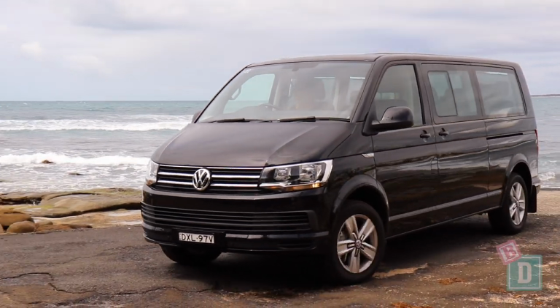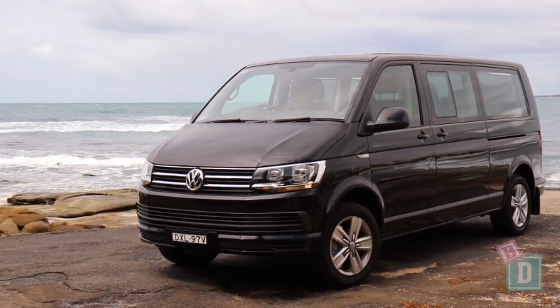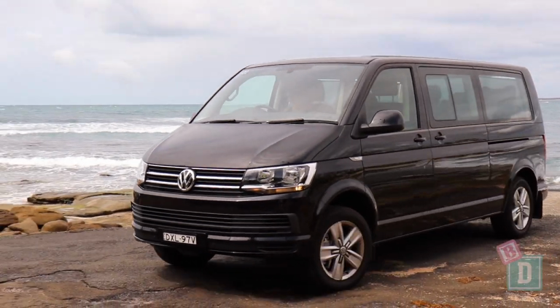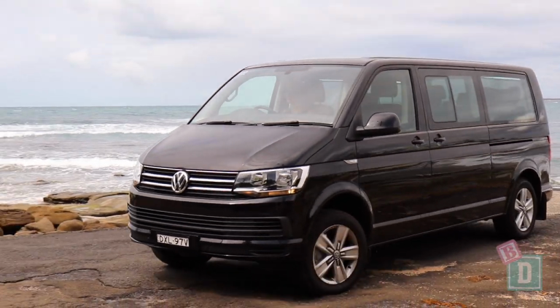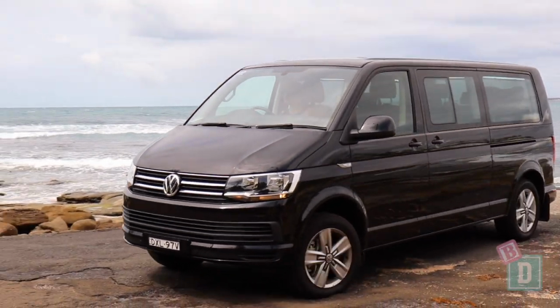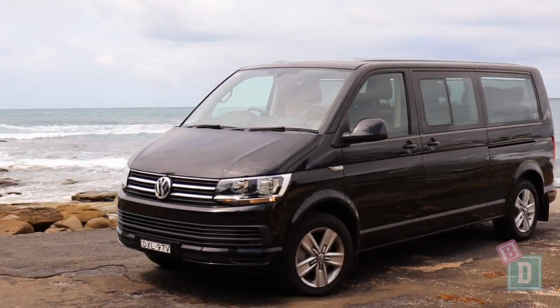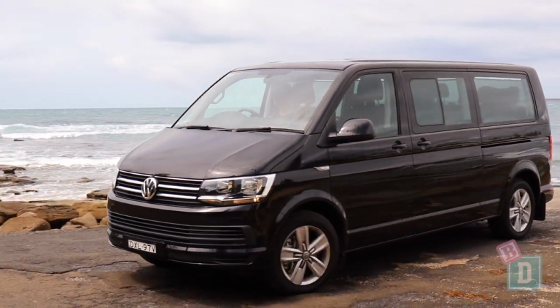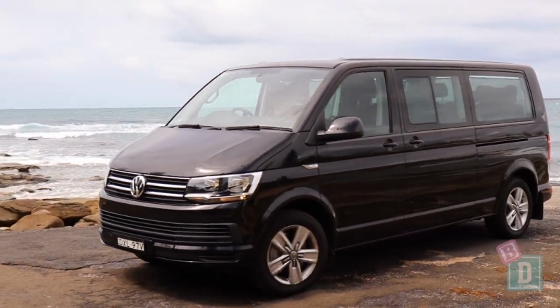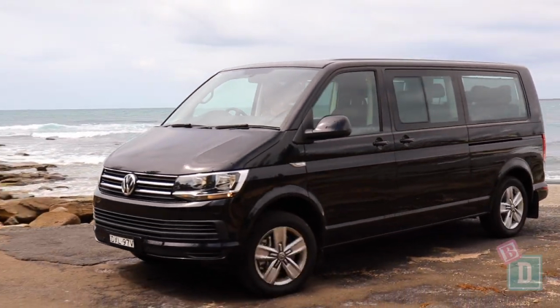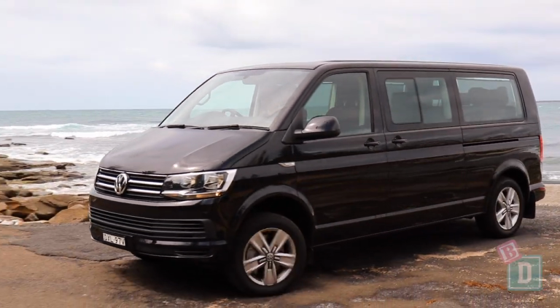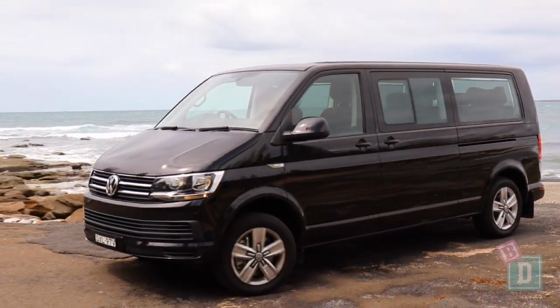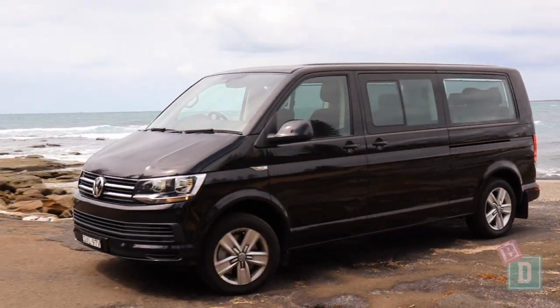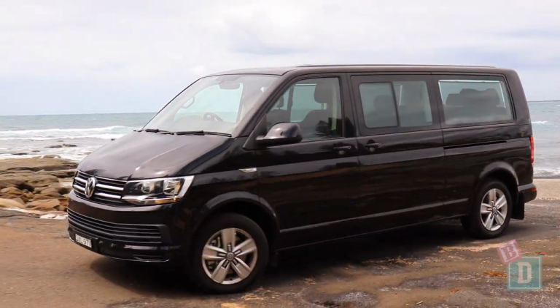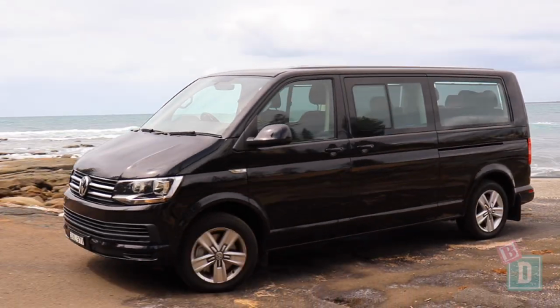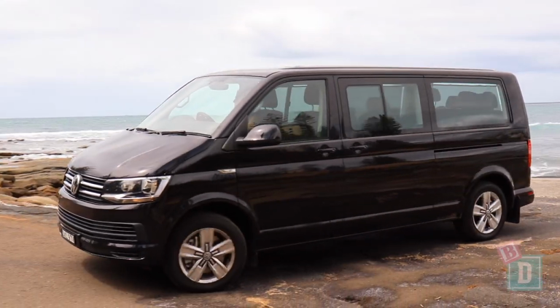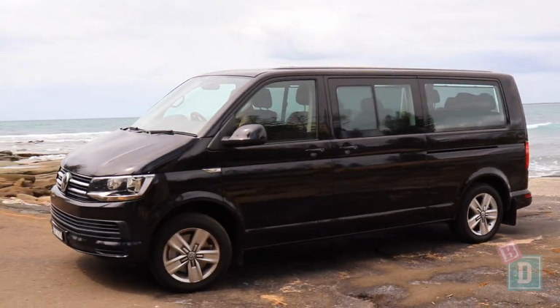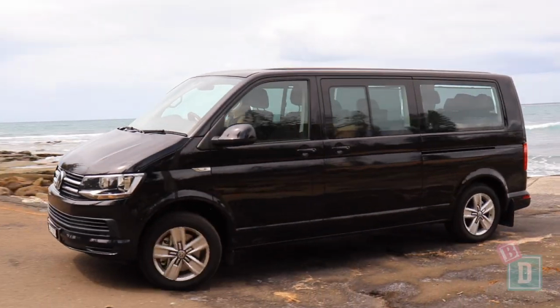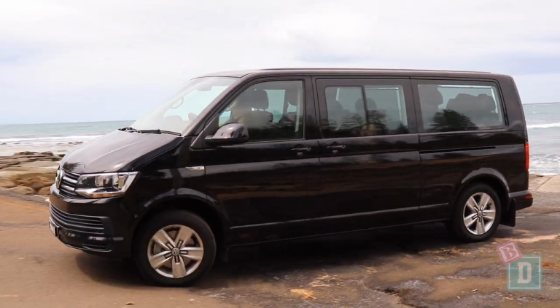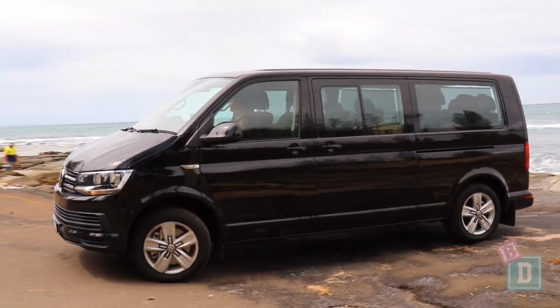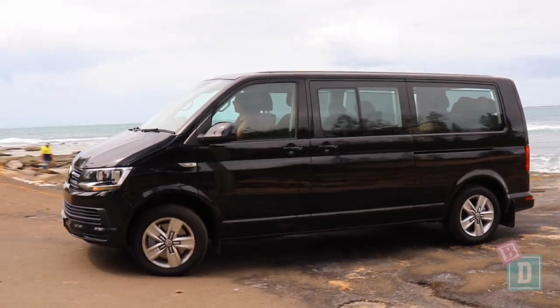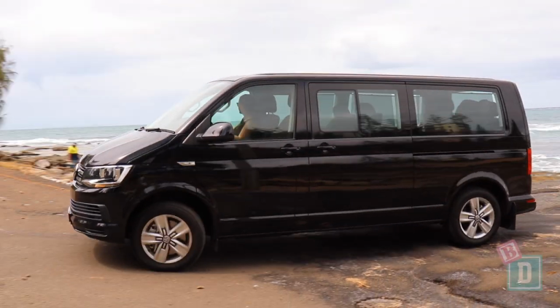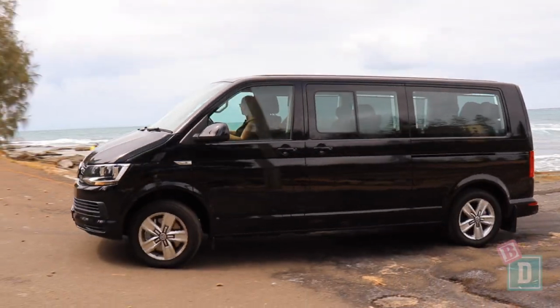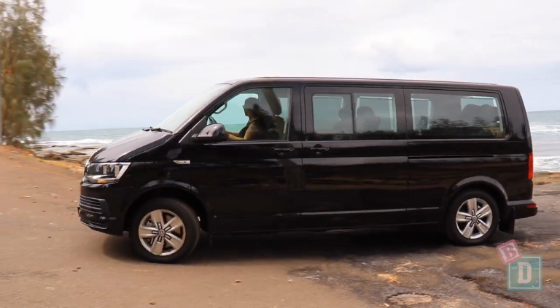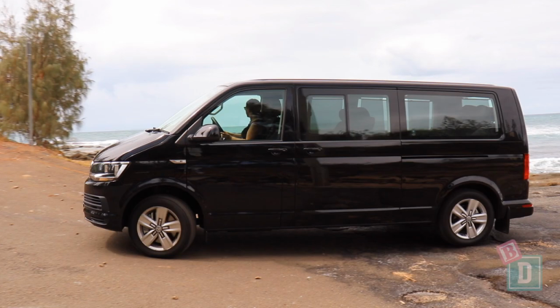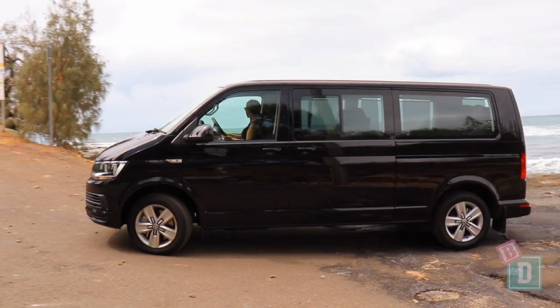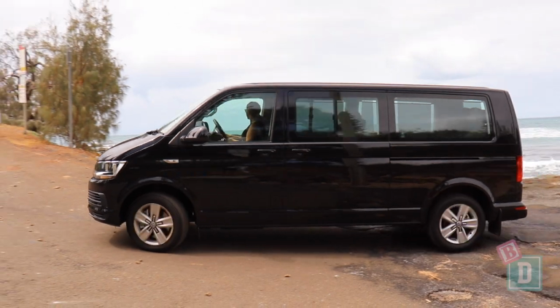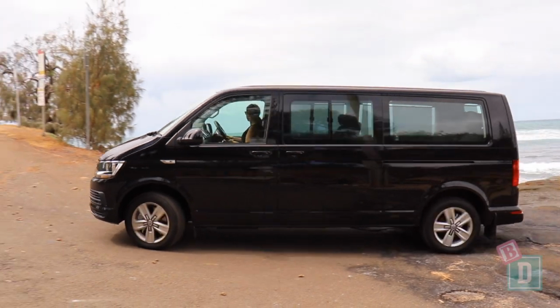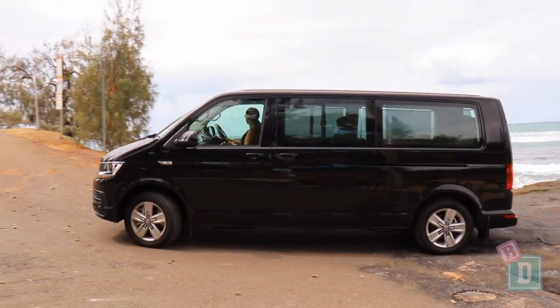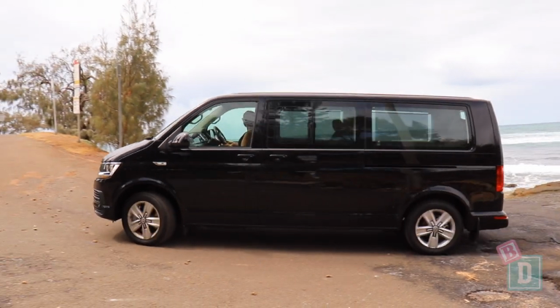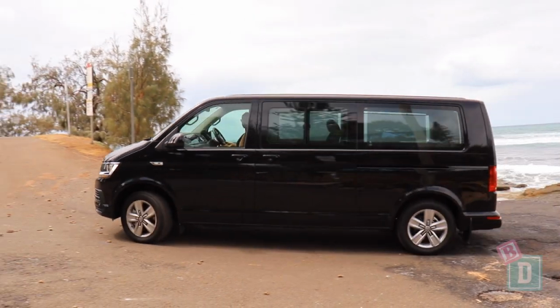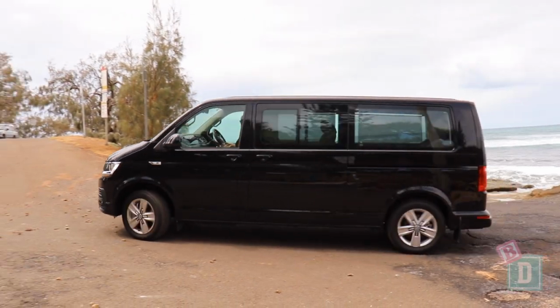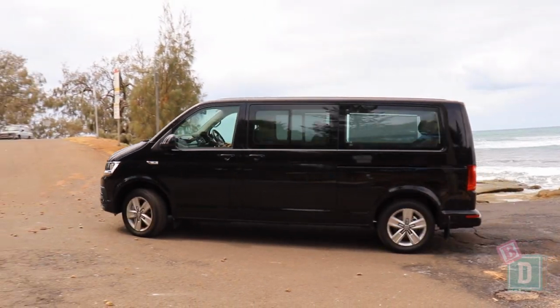This week I've been having a look at the Volkswagen Multivan. Let's find out how good it is as a baby drive.